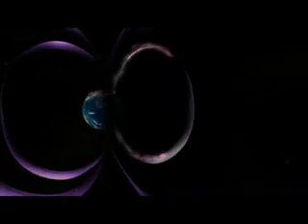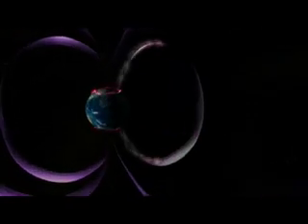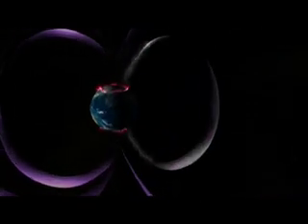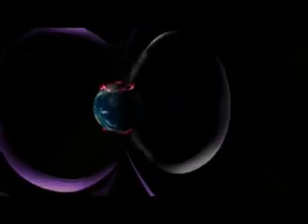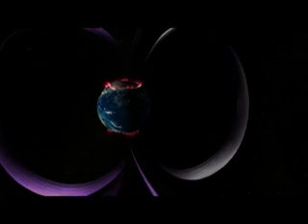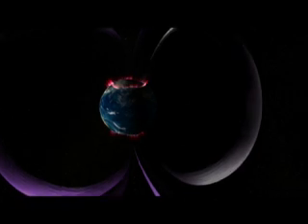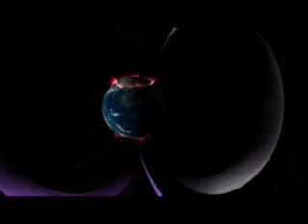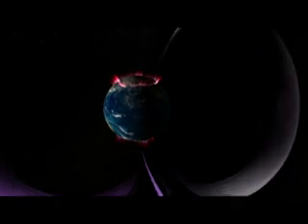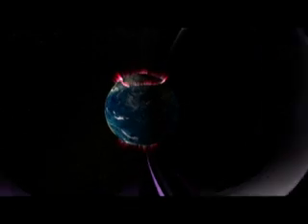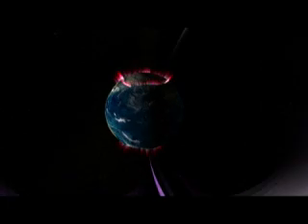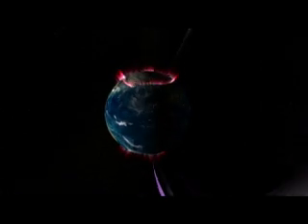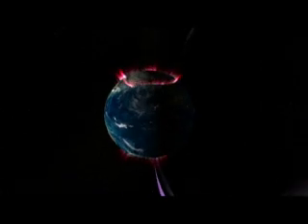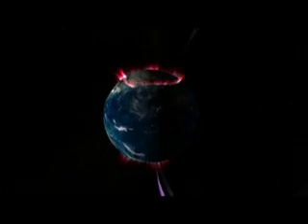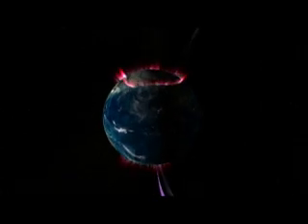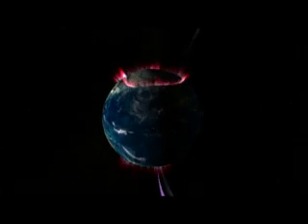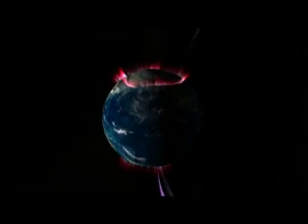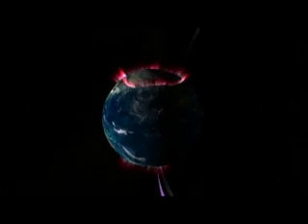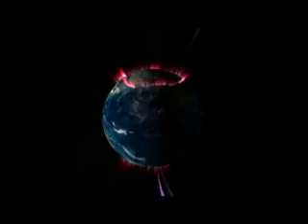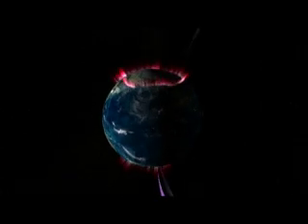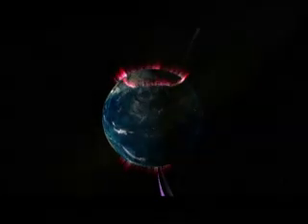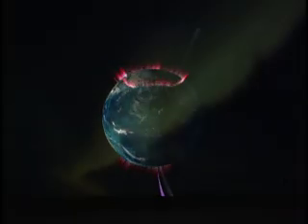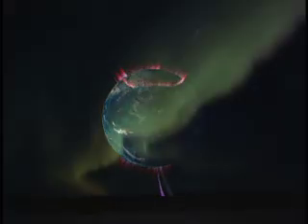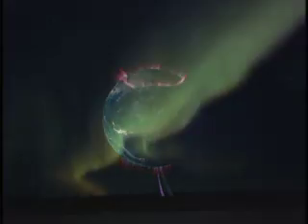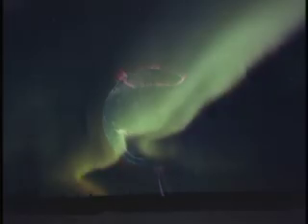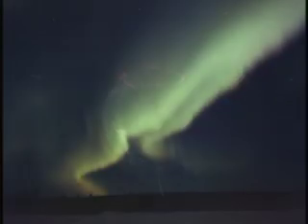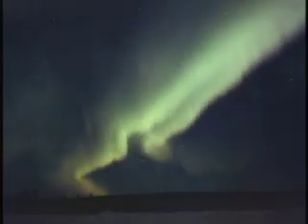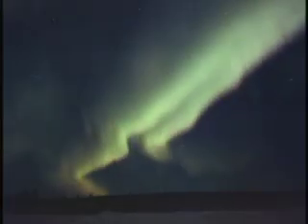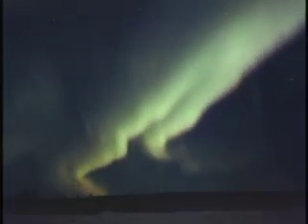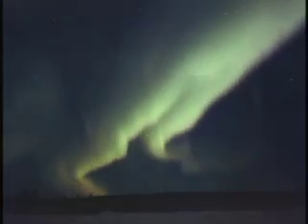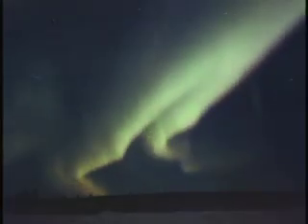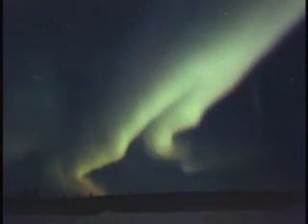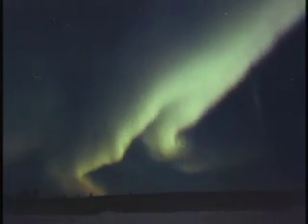Shining beautifully in the polar sky, the northern lights are a visible result of this phenomenon.